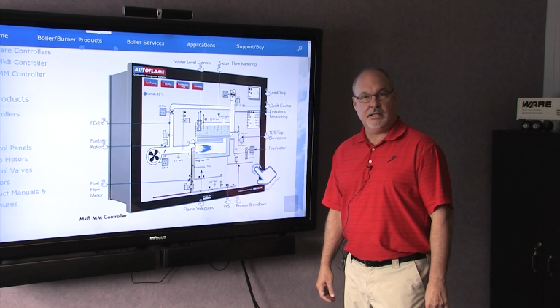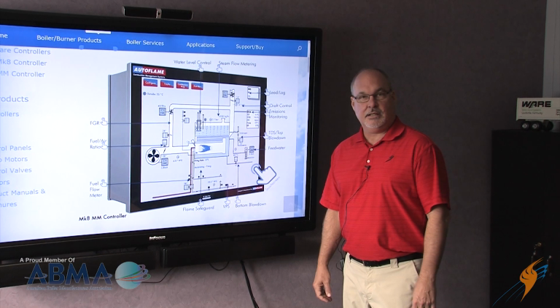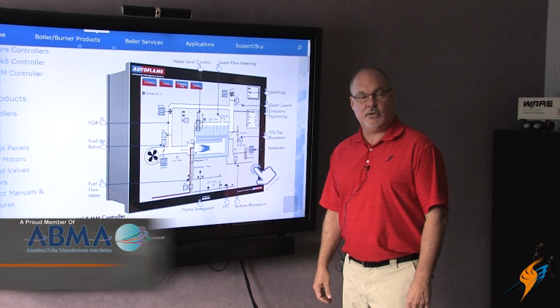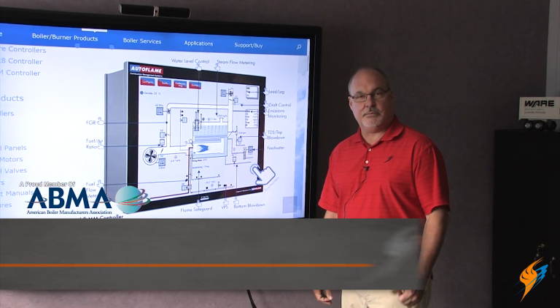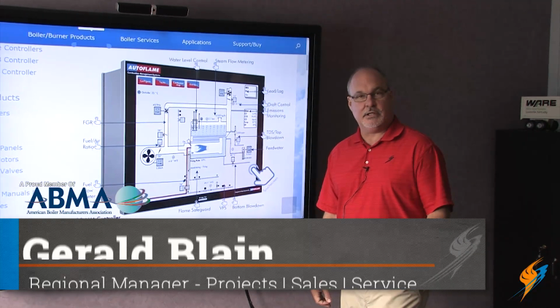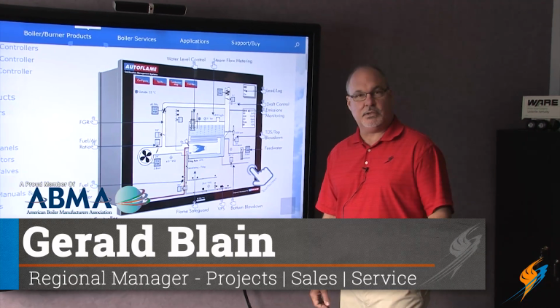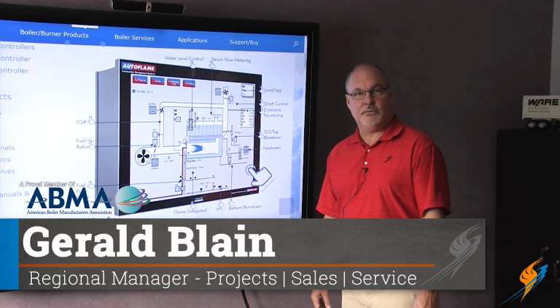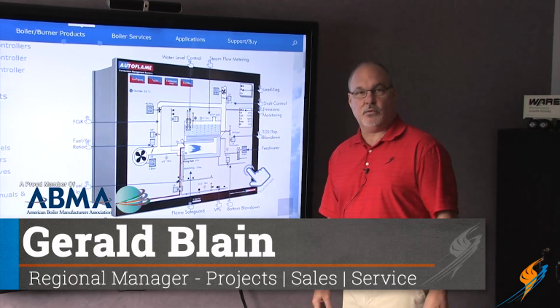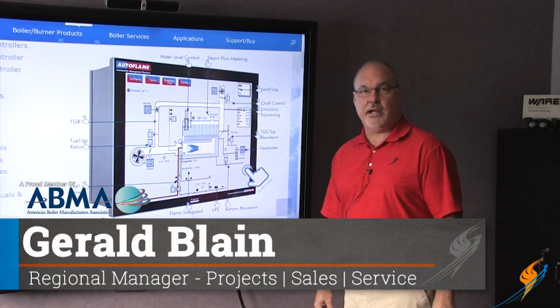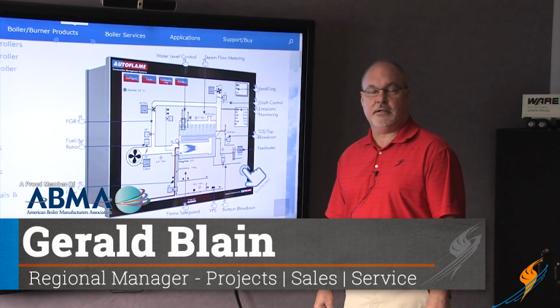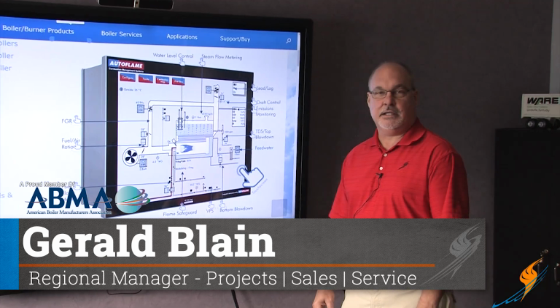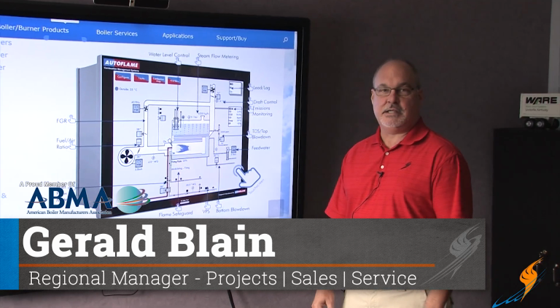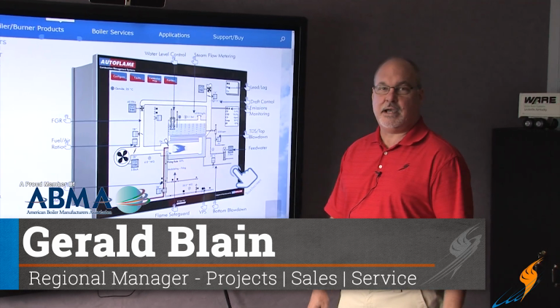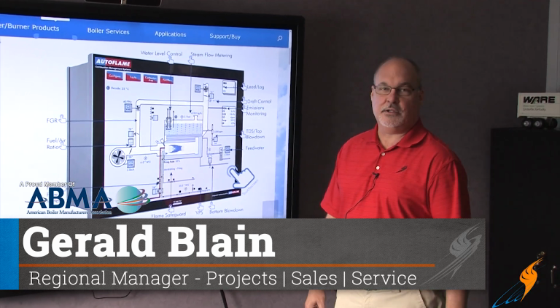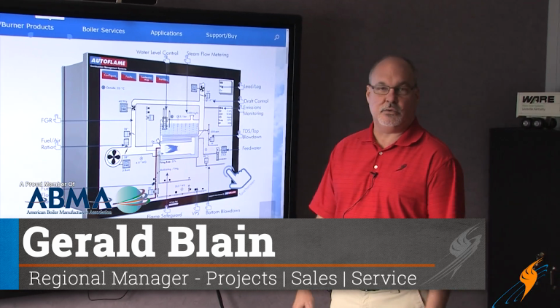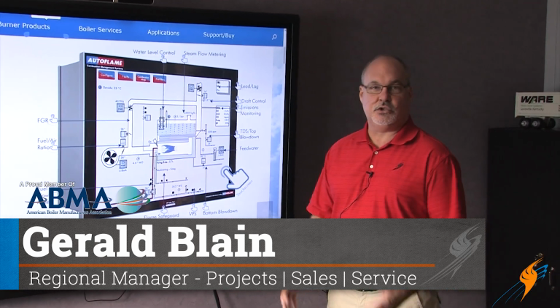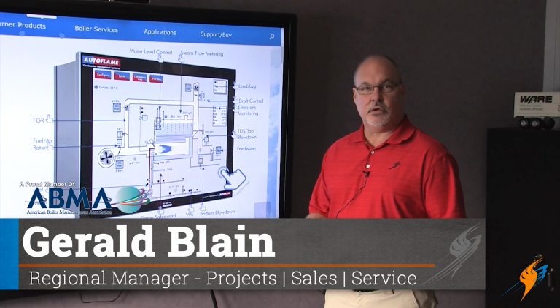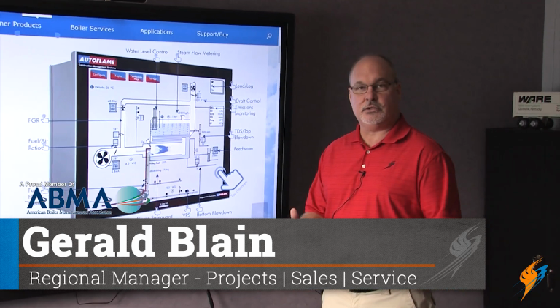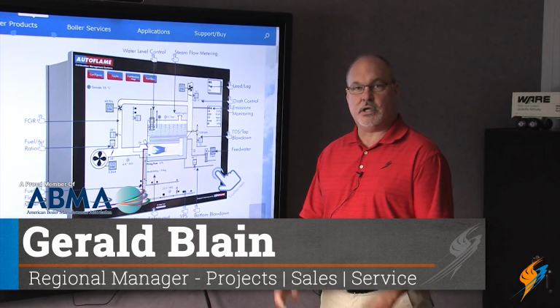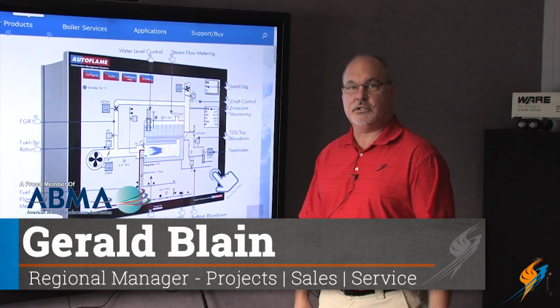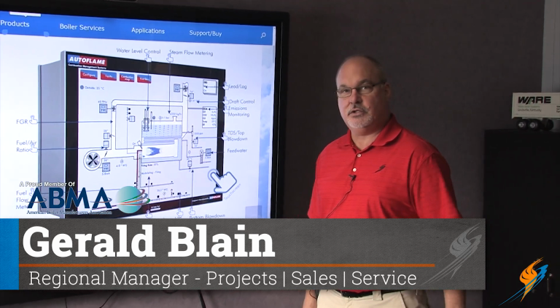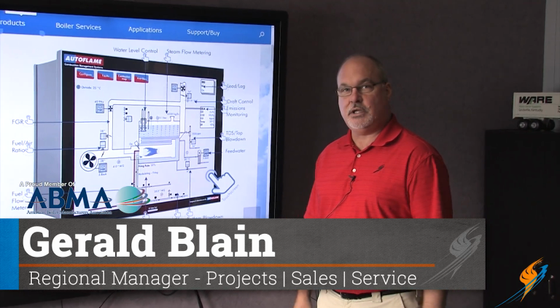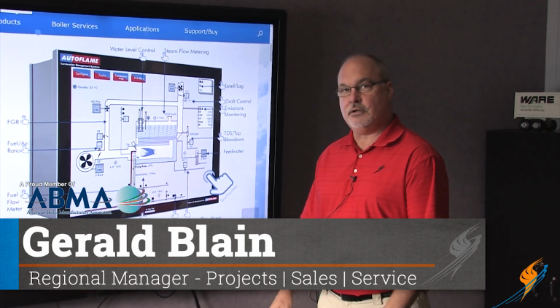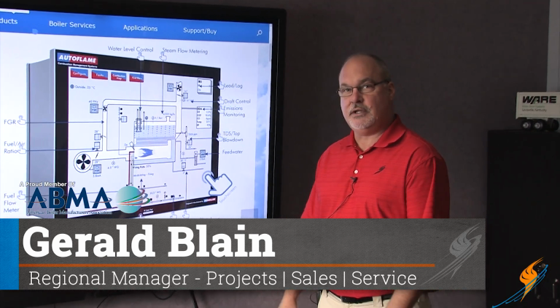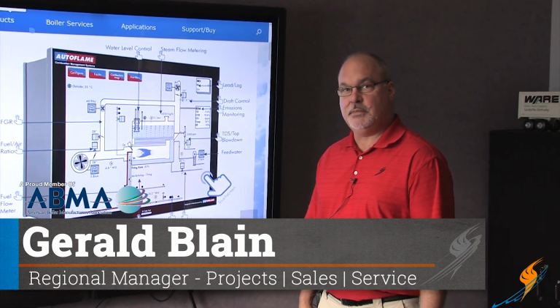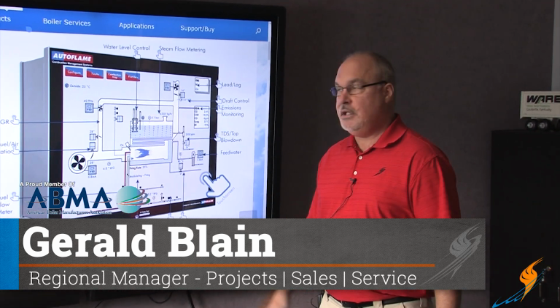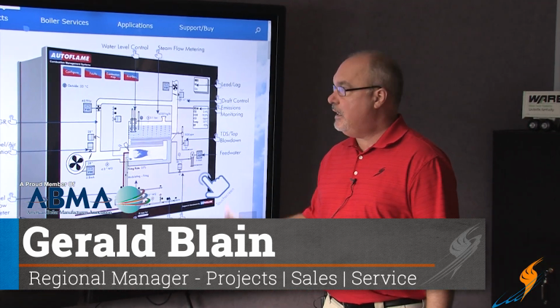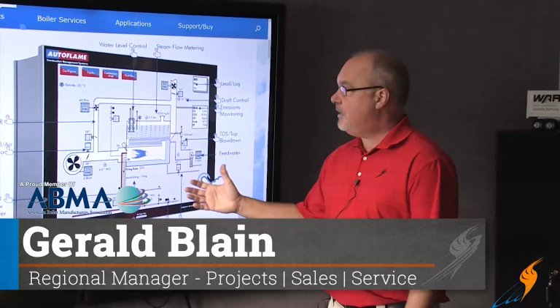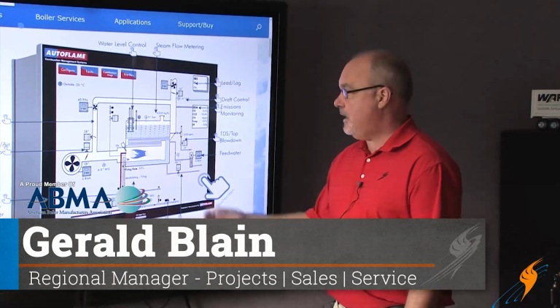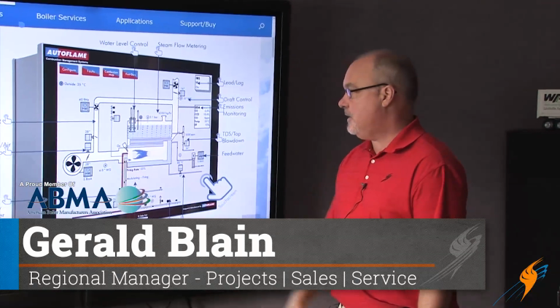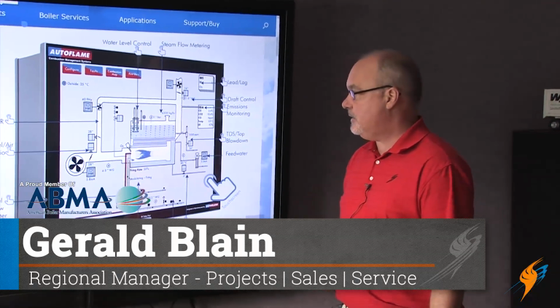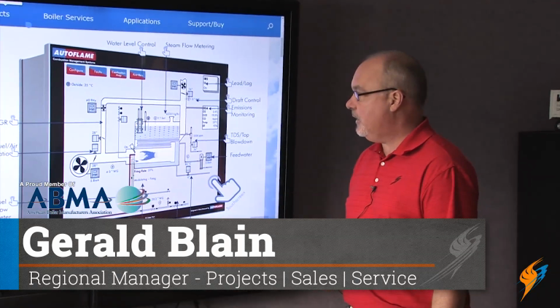Hello, I'm Gerald Blaine with Ware, and today I wanted to do a short introduction to the Autoflame MK8 series.